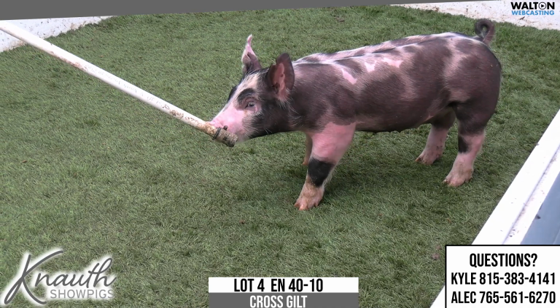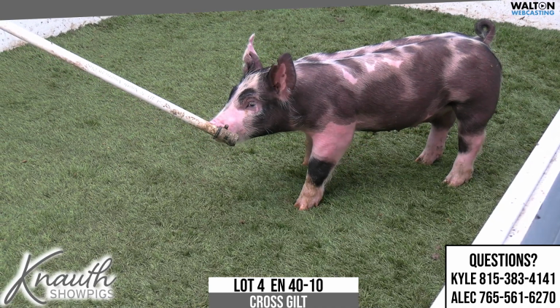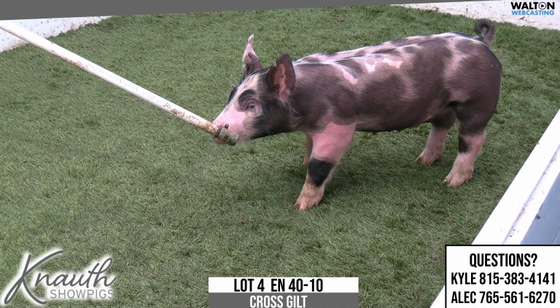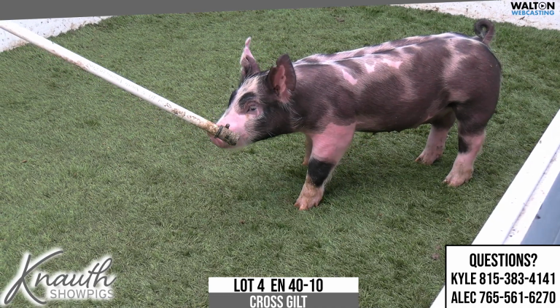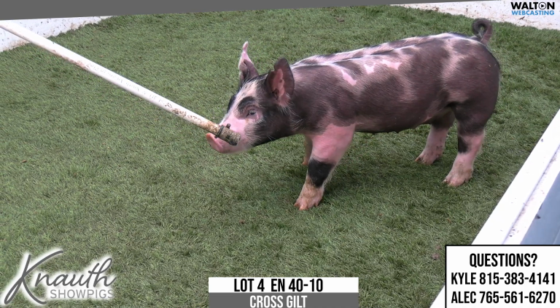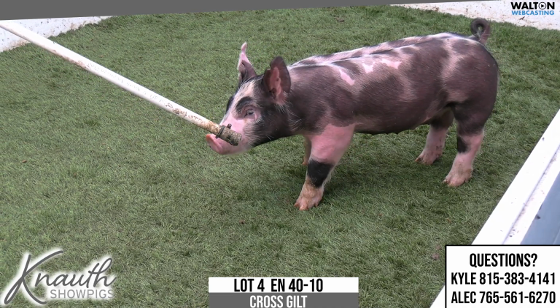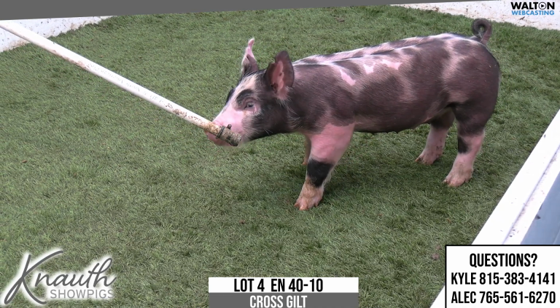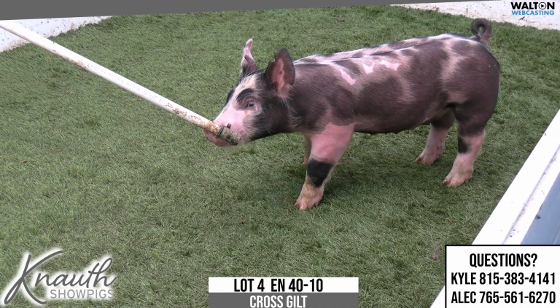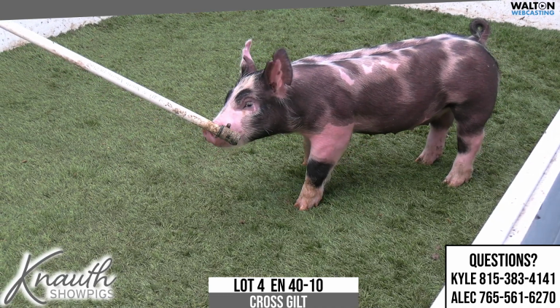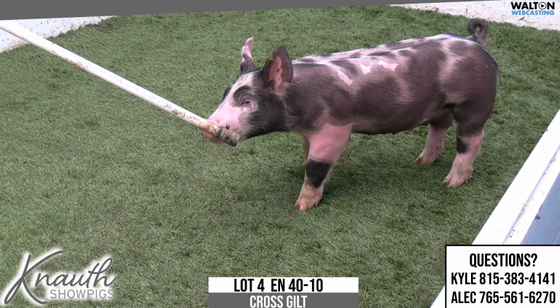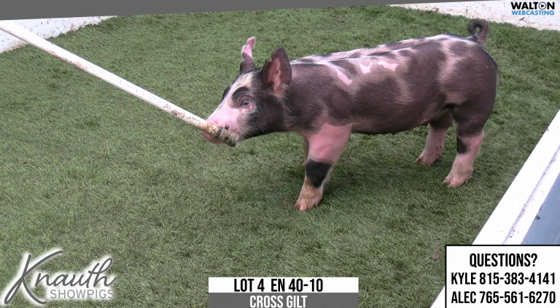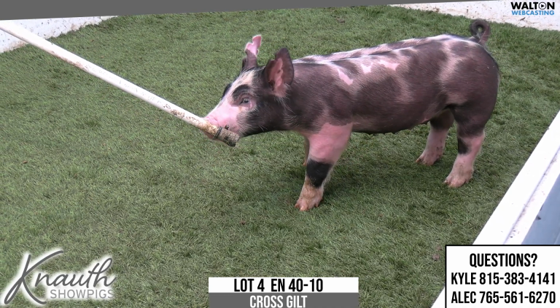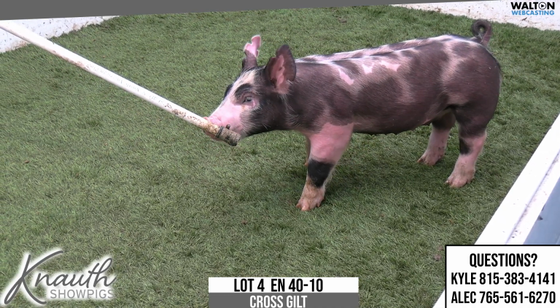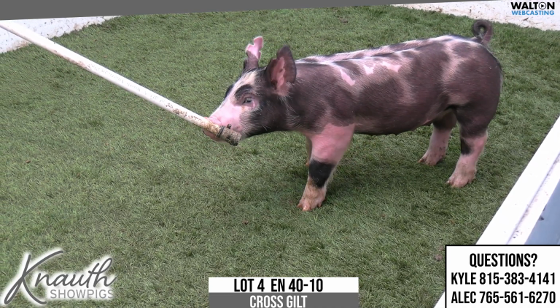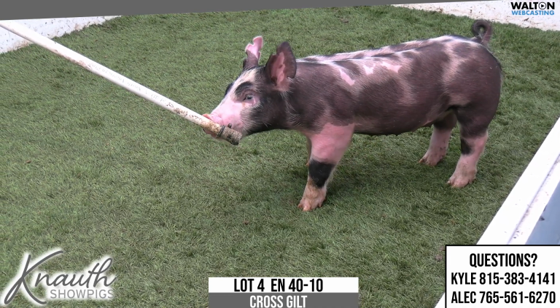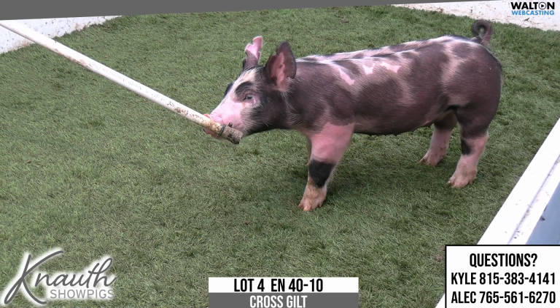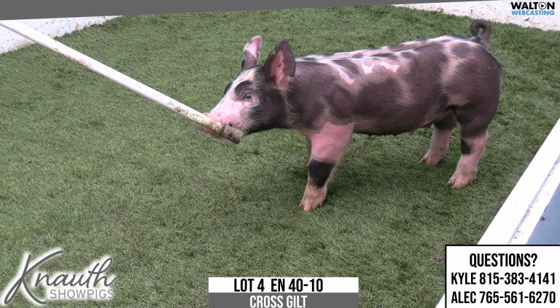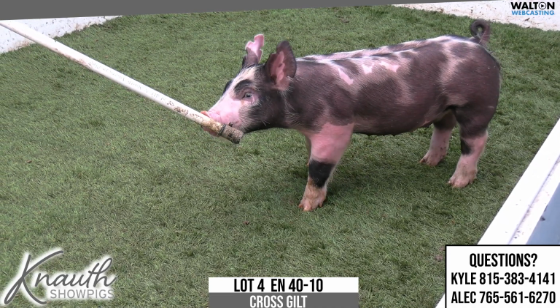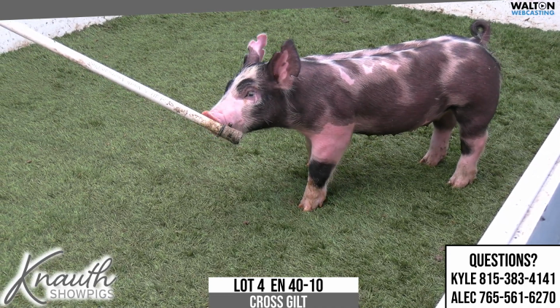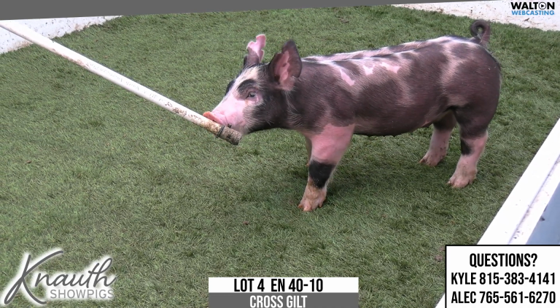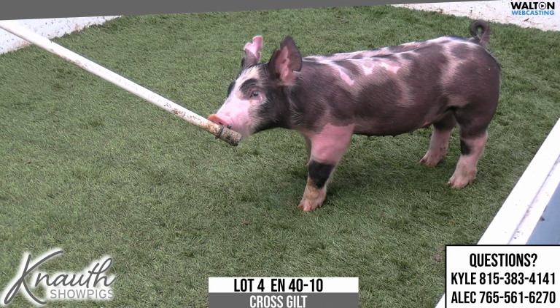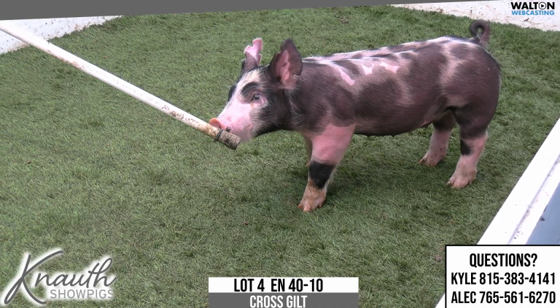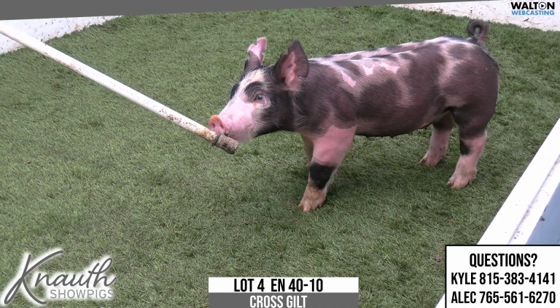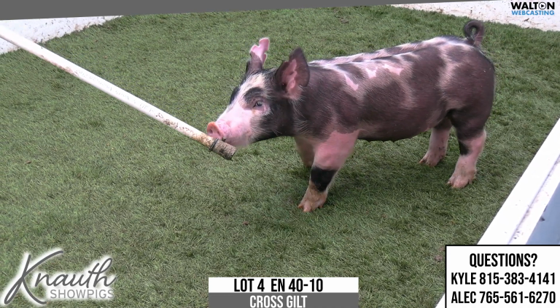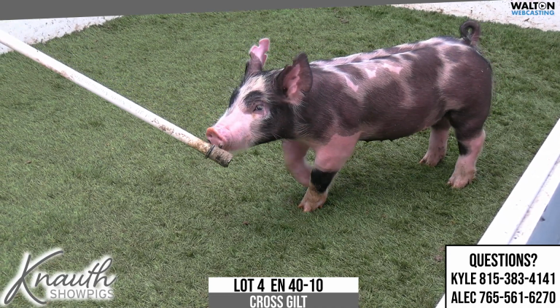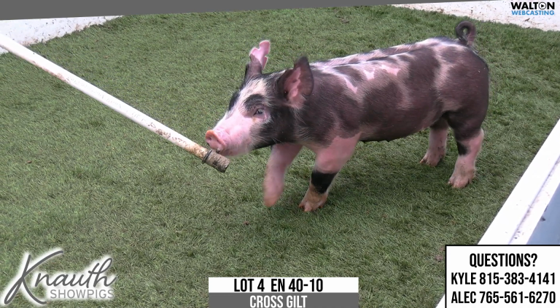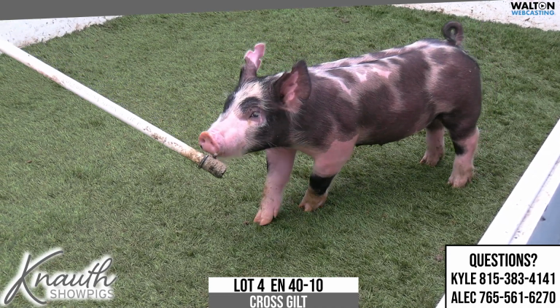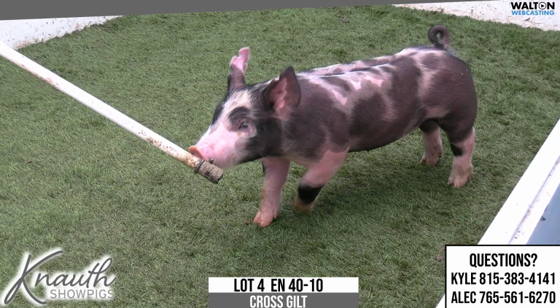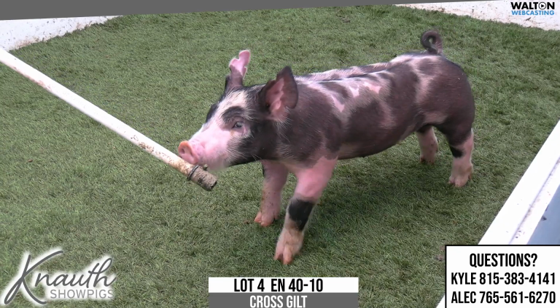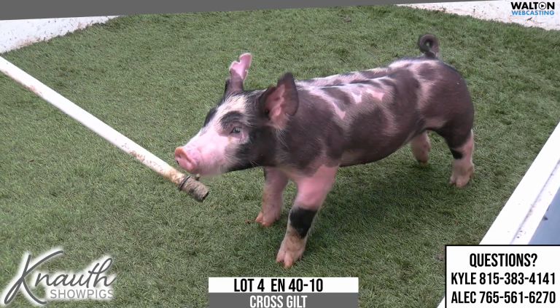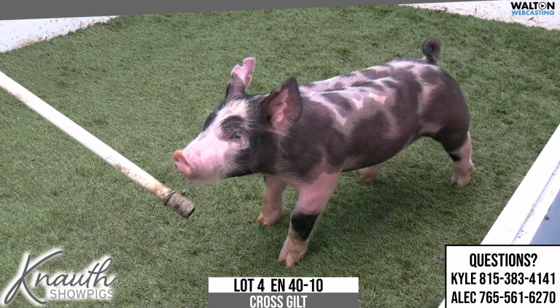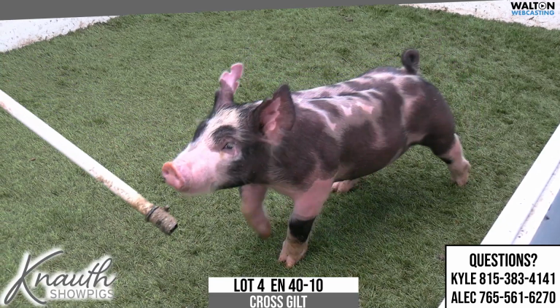Lot four, crossbred gilt 40-10. Rightfully so, Next in Tension, rule 21.